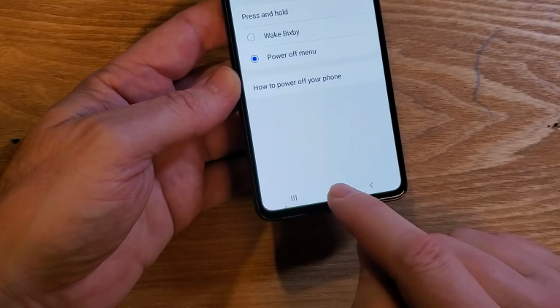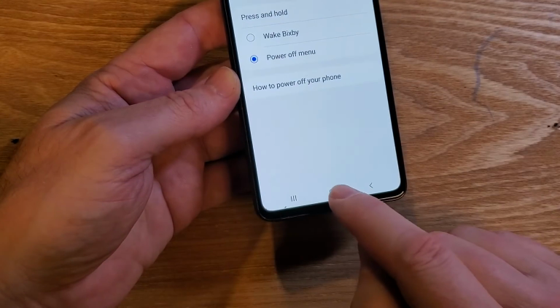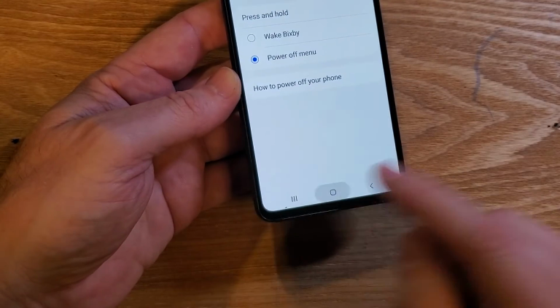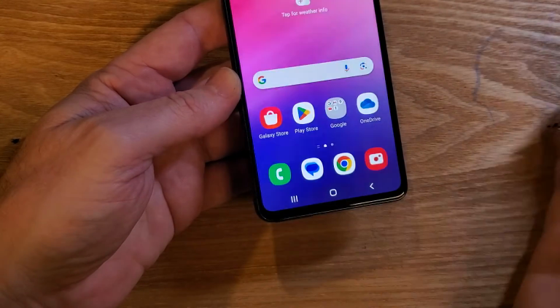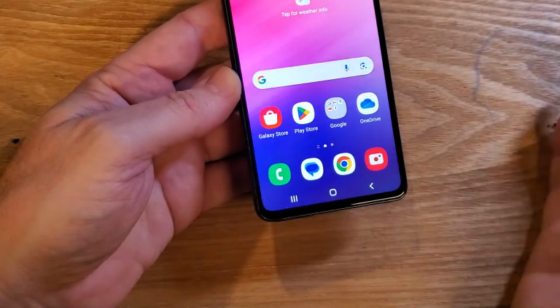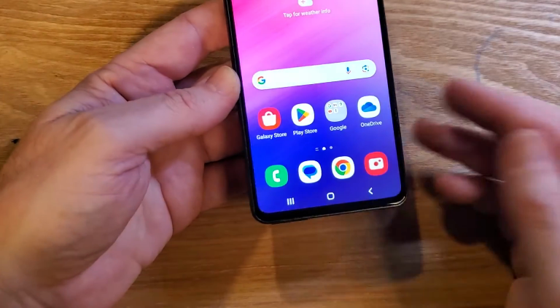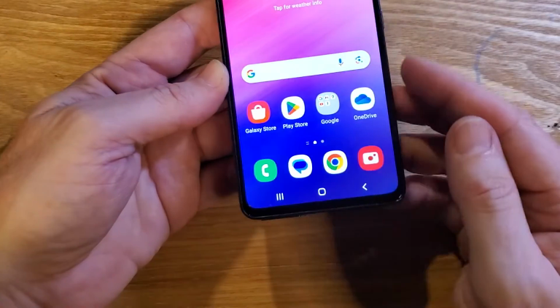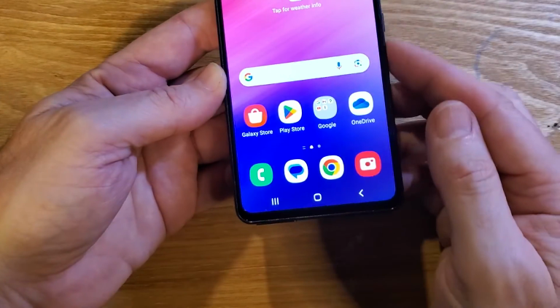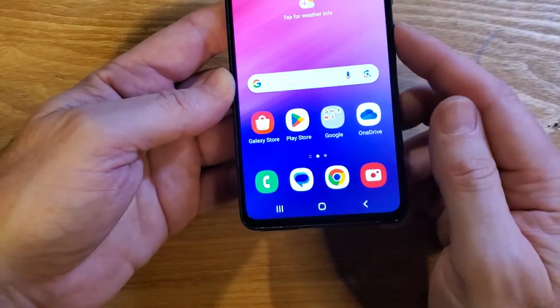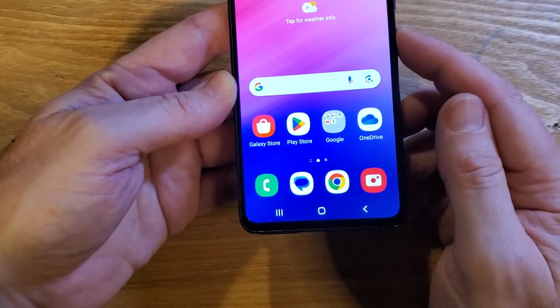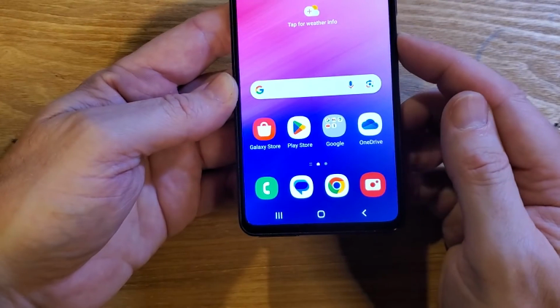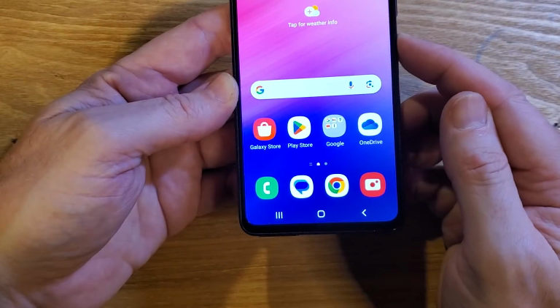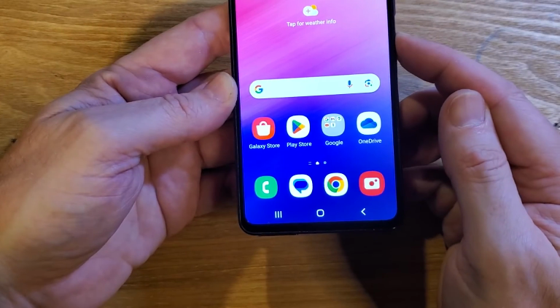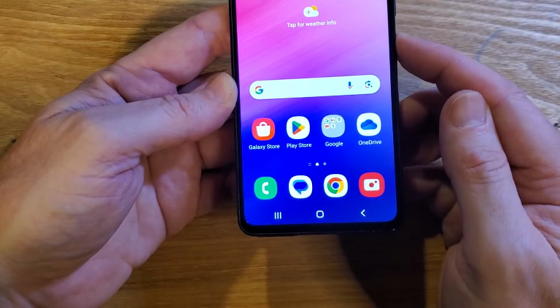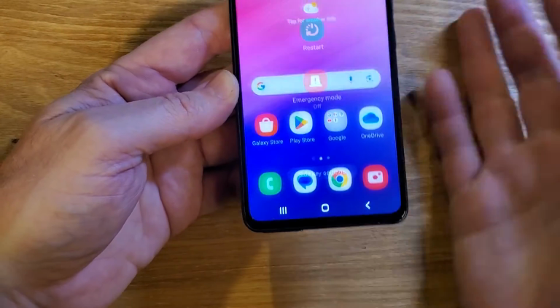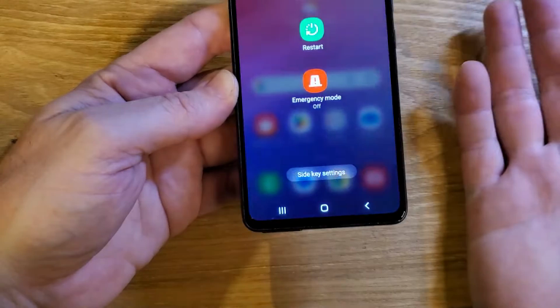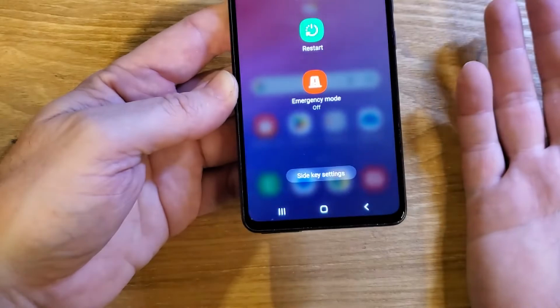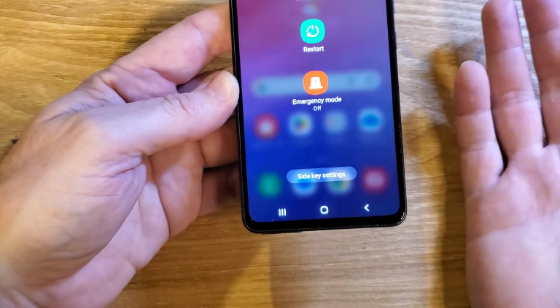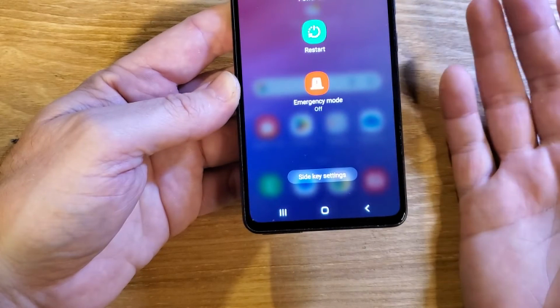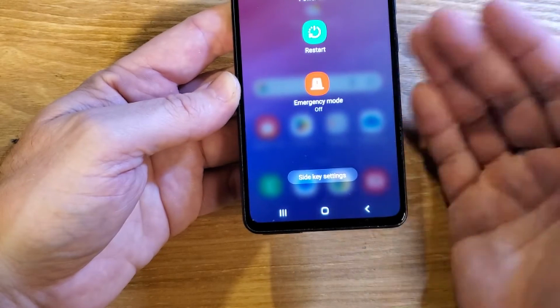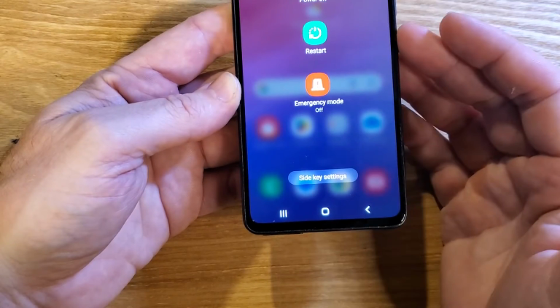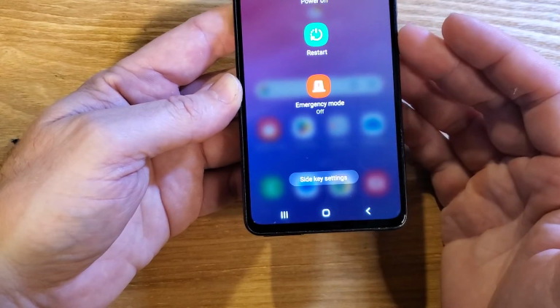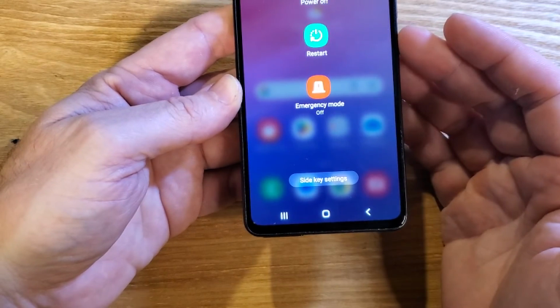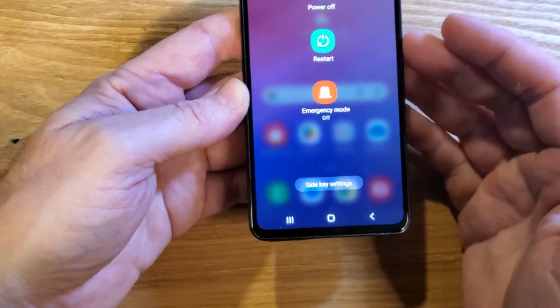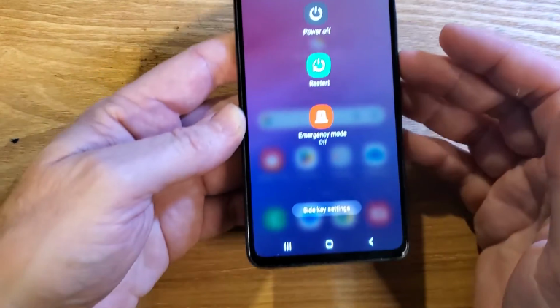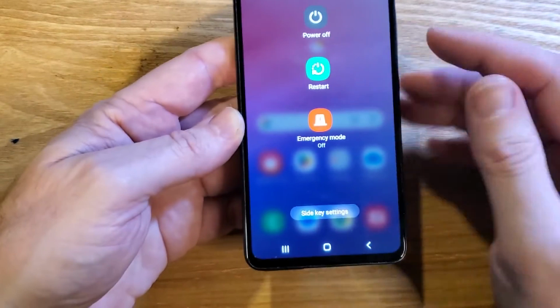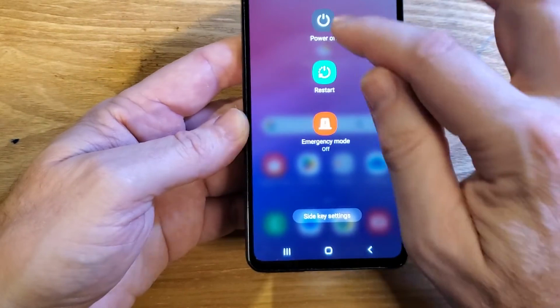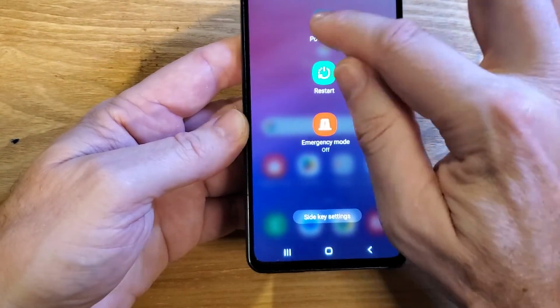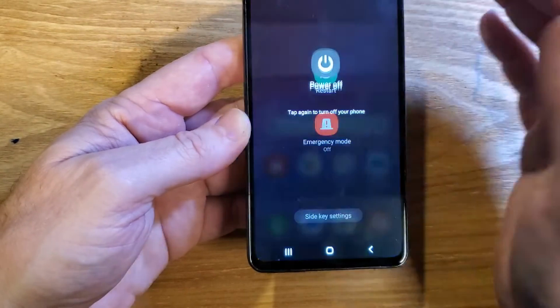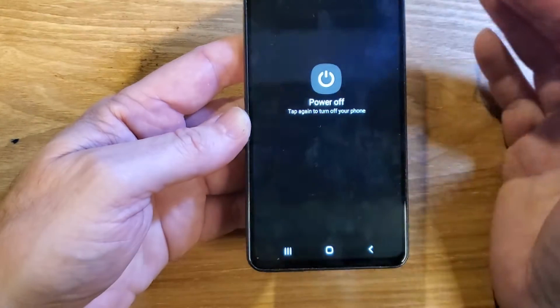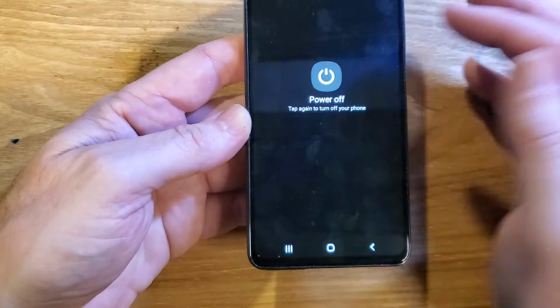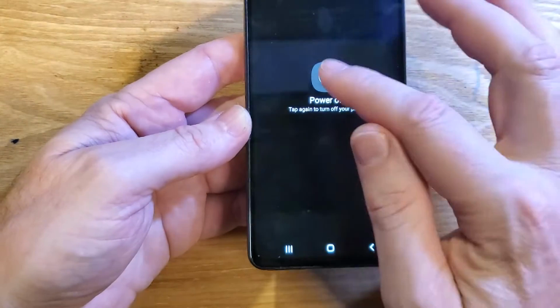Go back to home. And now when you press the power button, it does what it's supposed to do — powers my phone off.